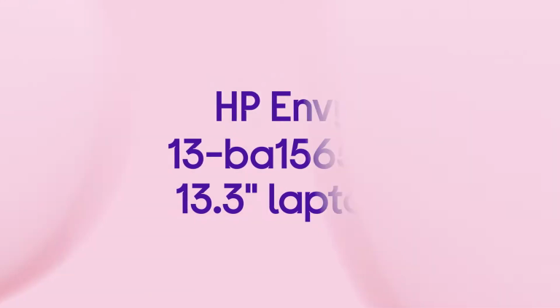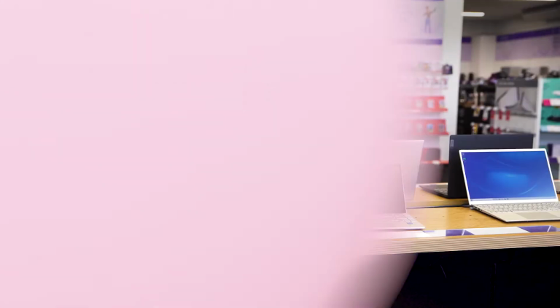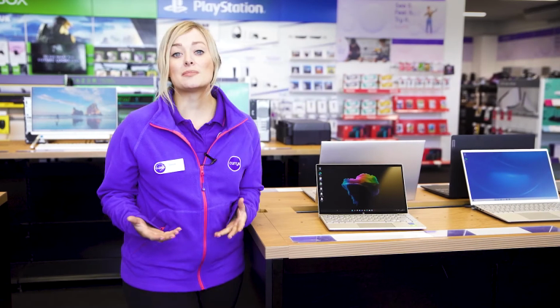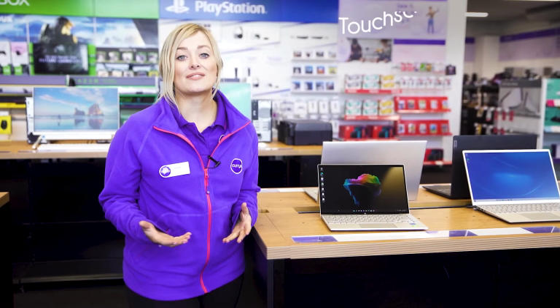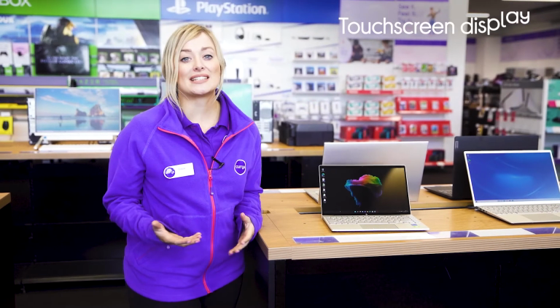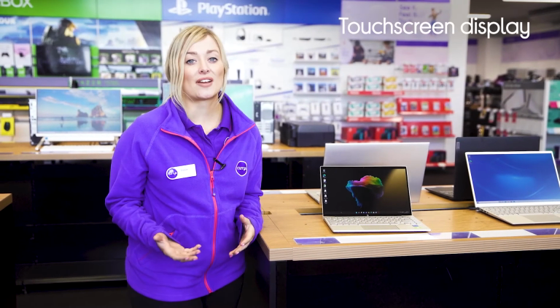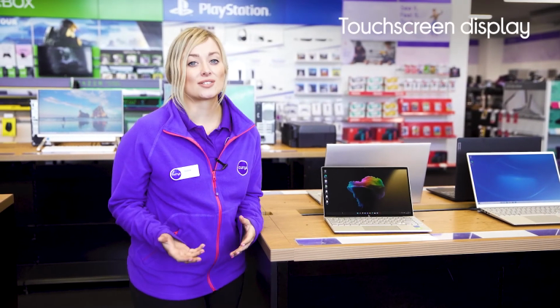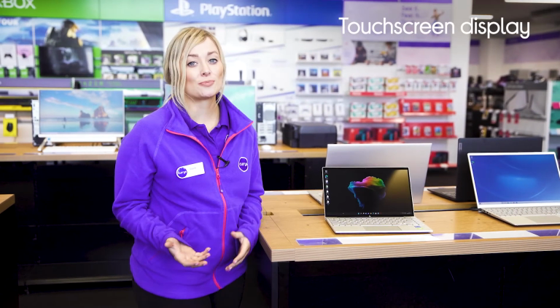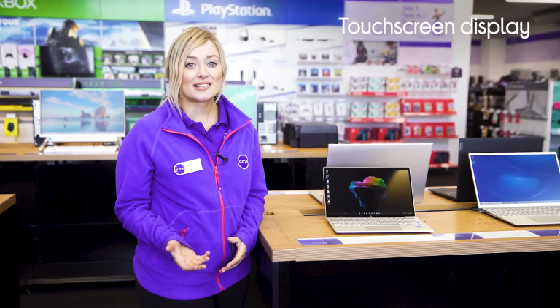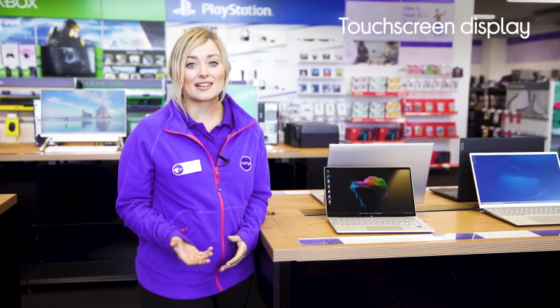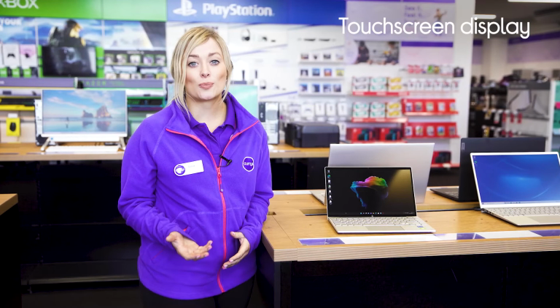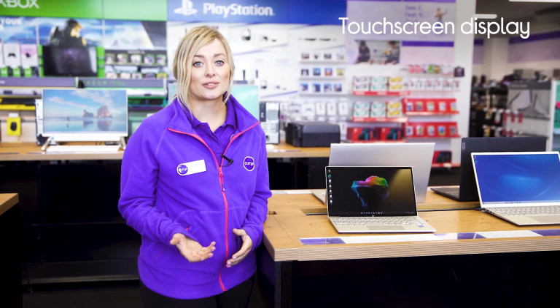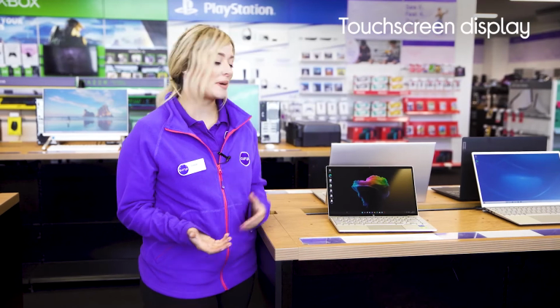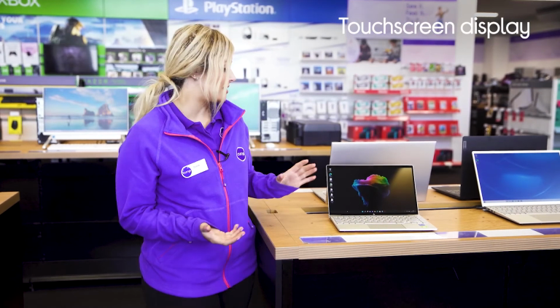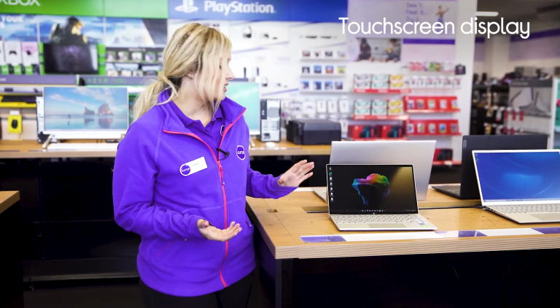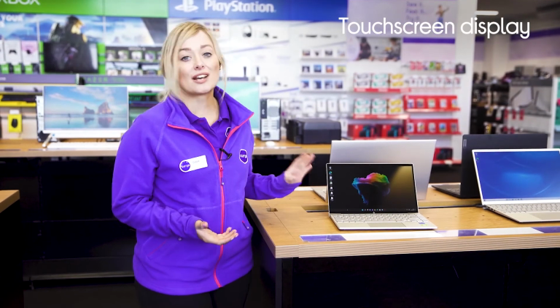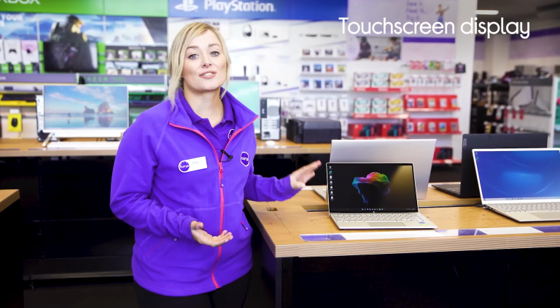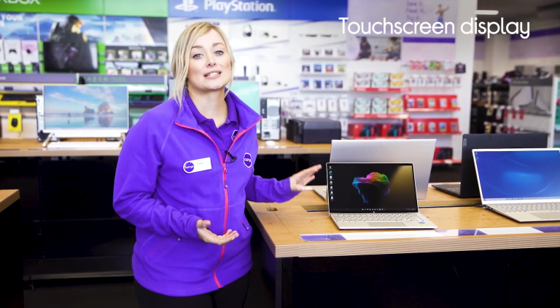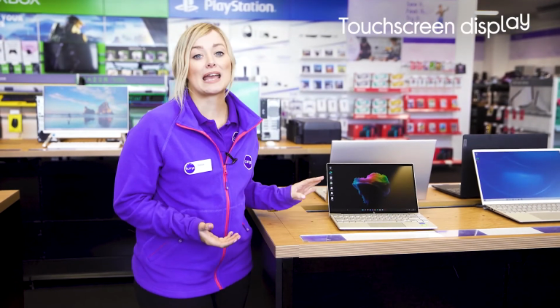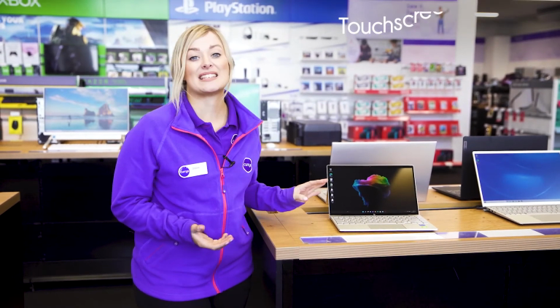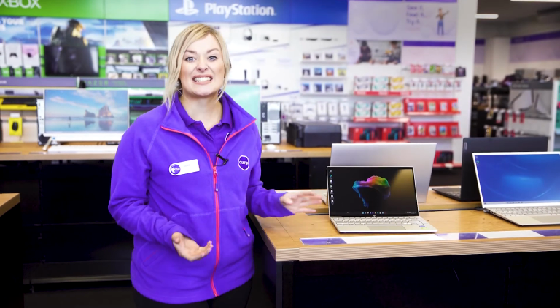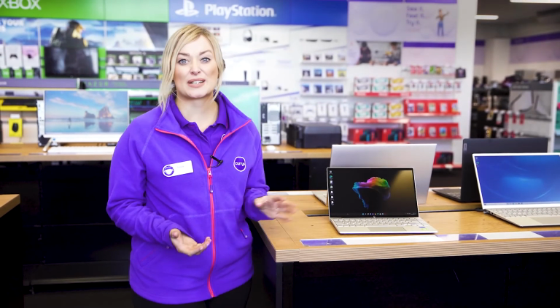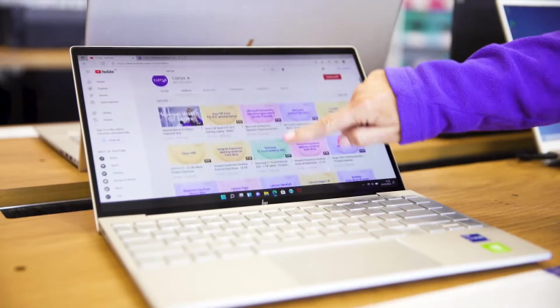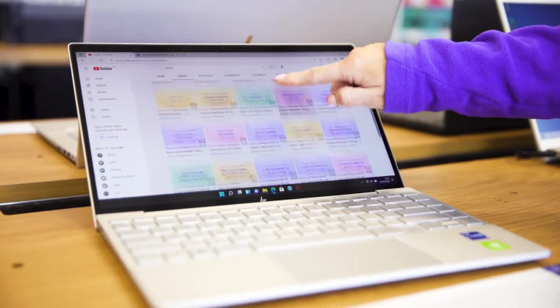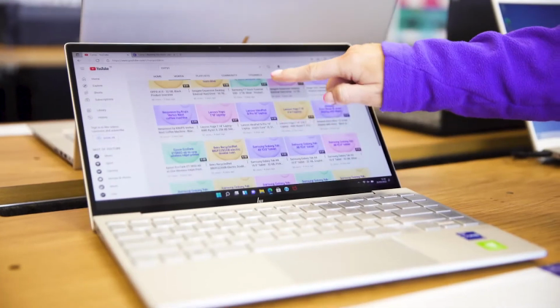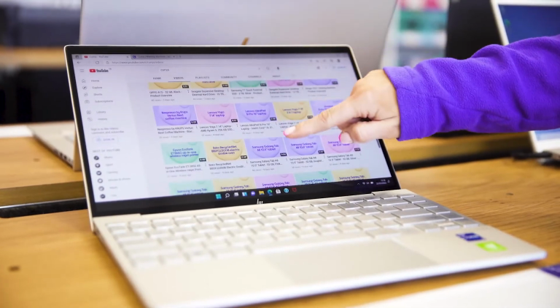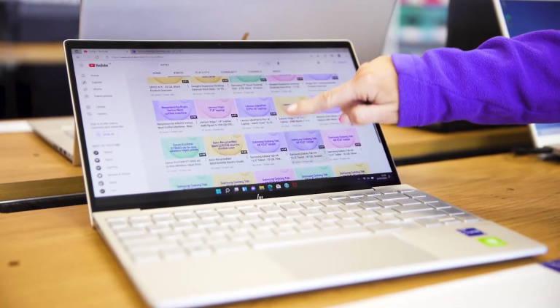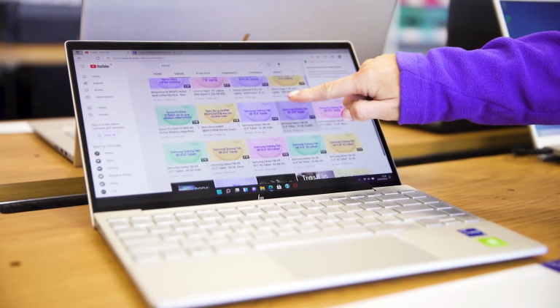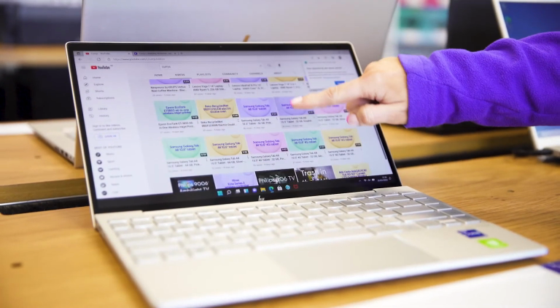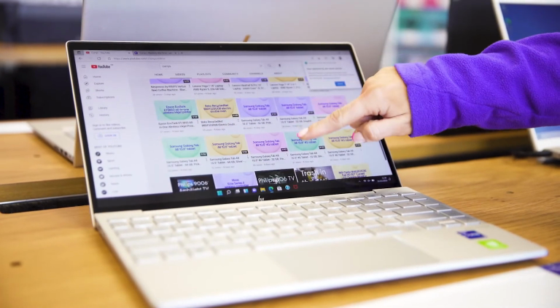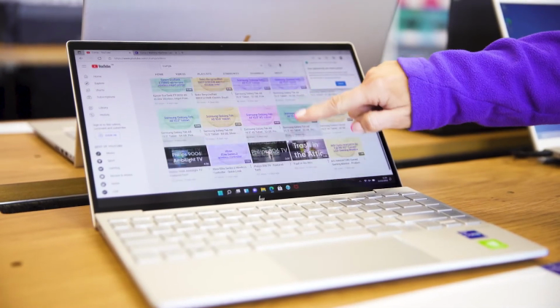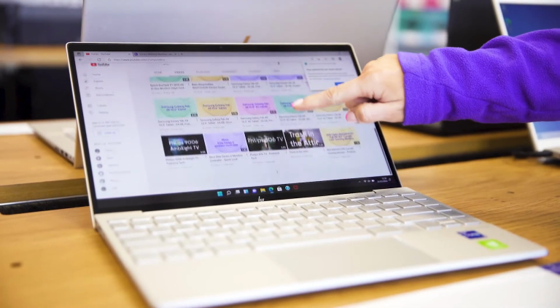When it comes to navigating your favourite social media sites or work documents, the touchscreen display makes it easy to explore each page, as you can use it just like your smartphone.